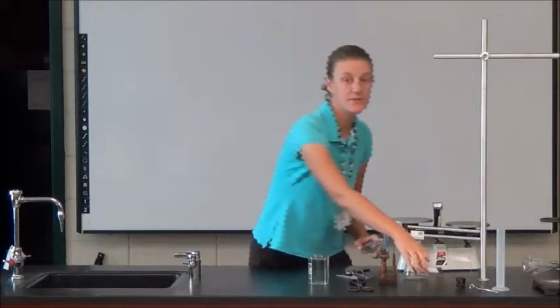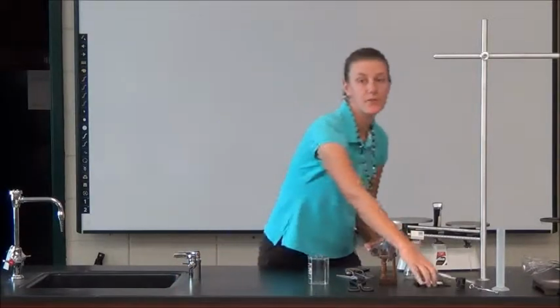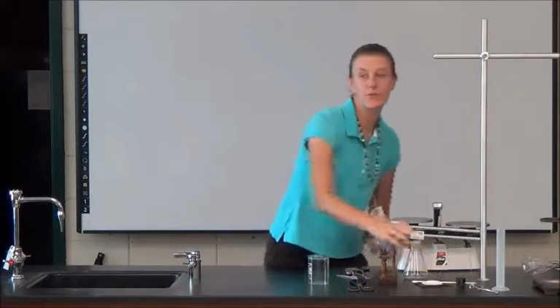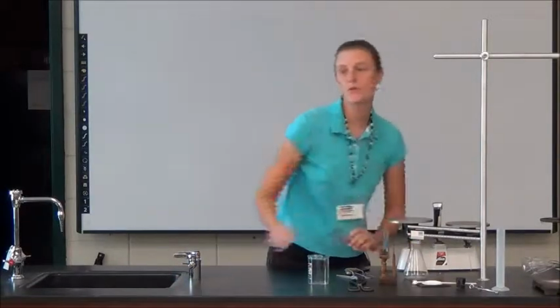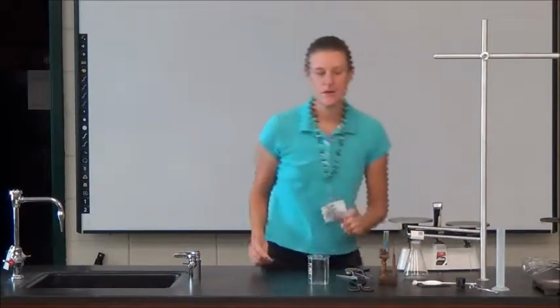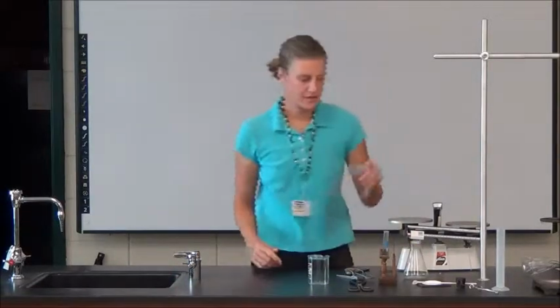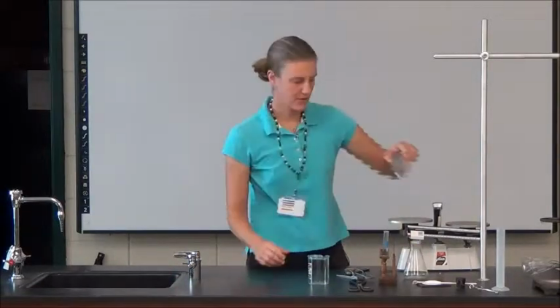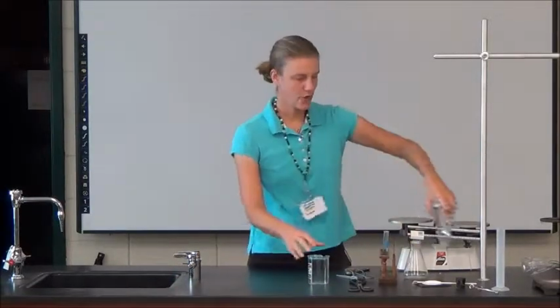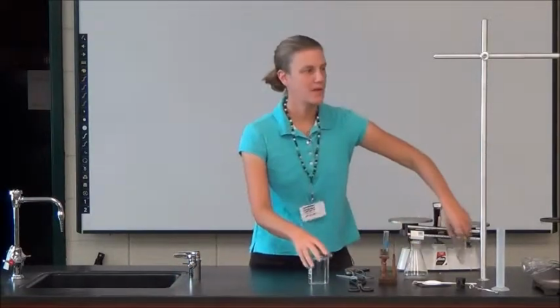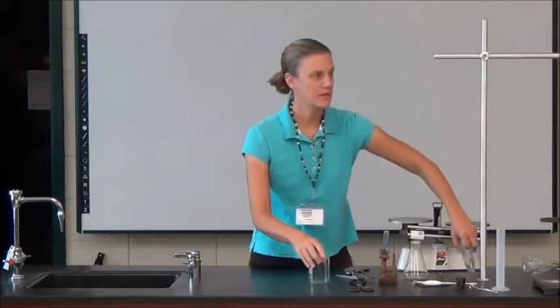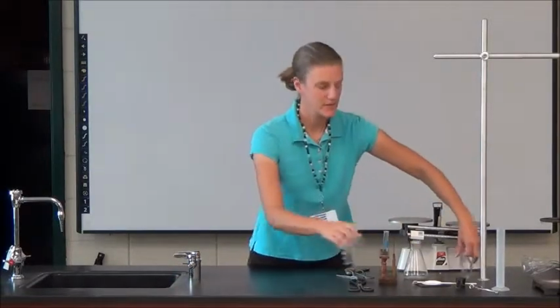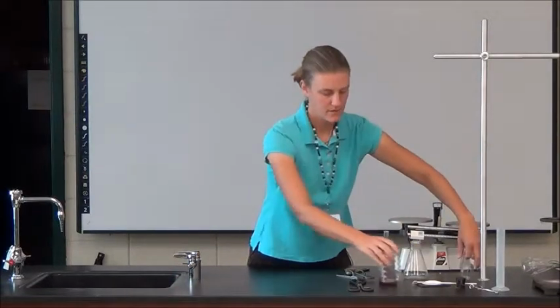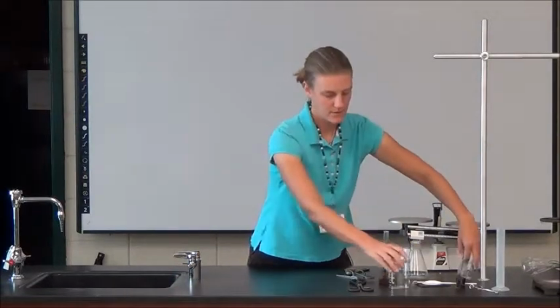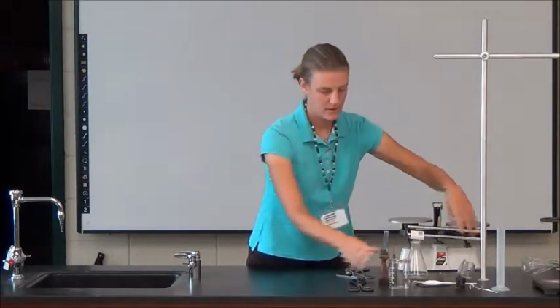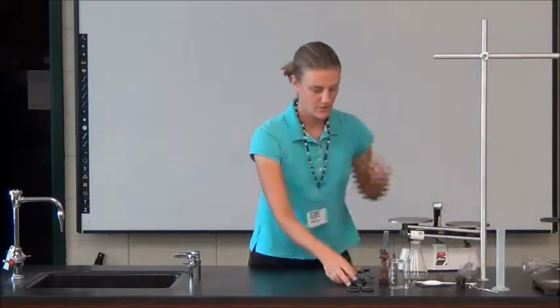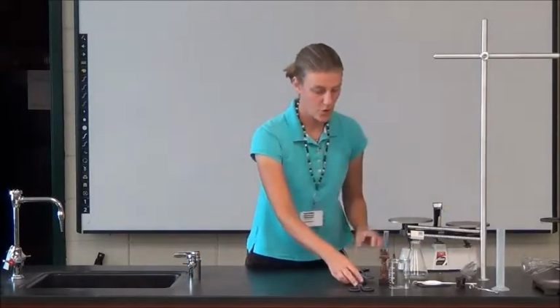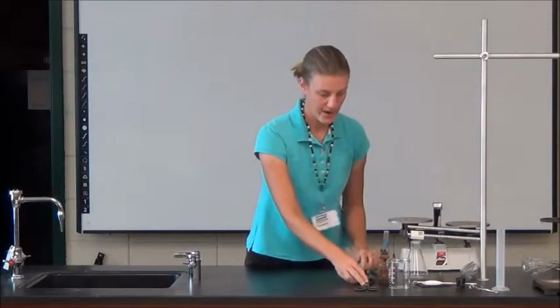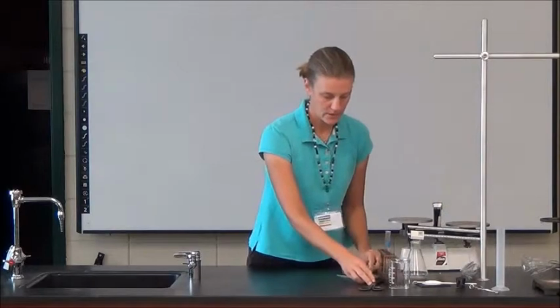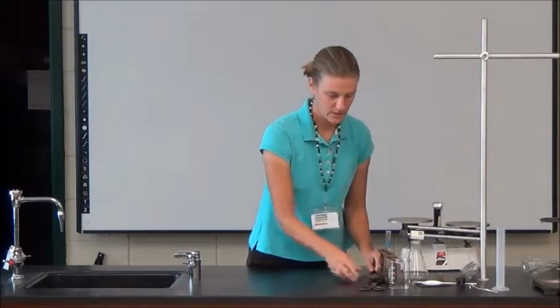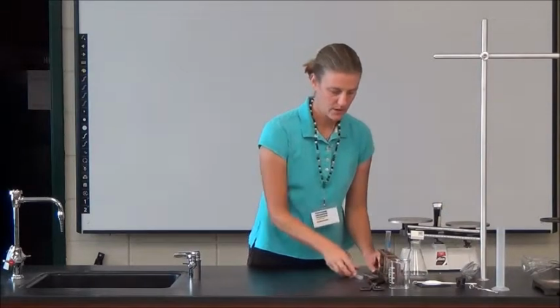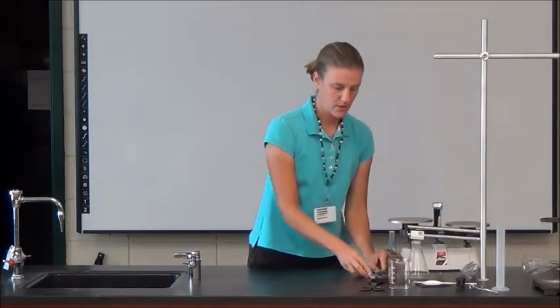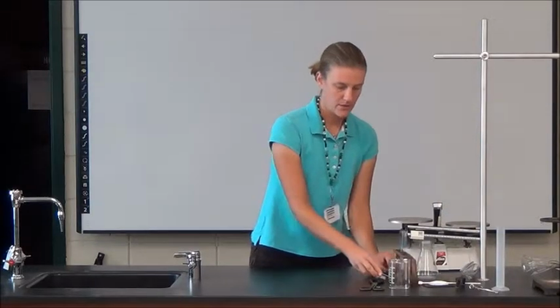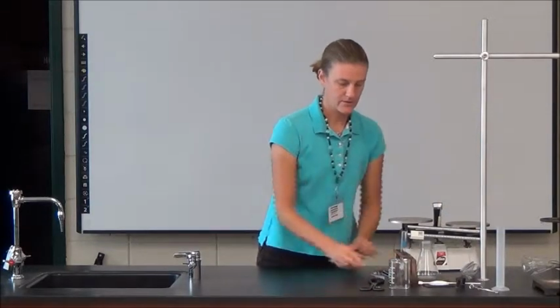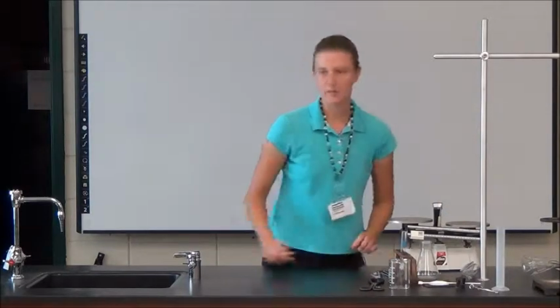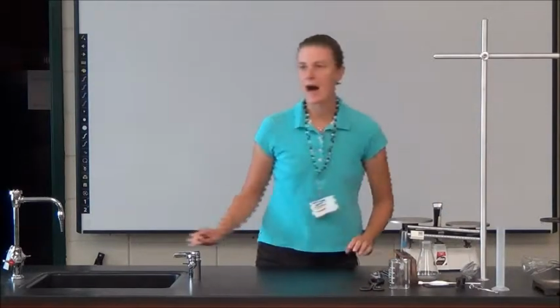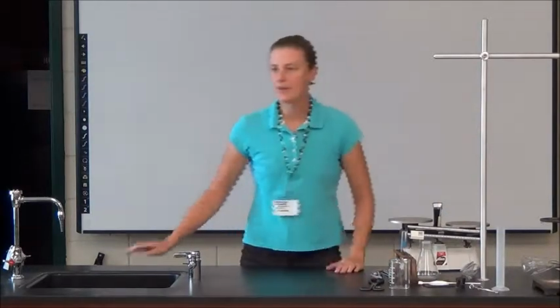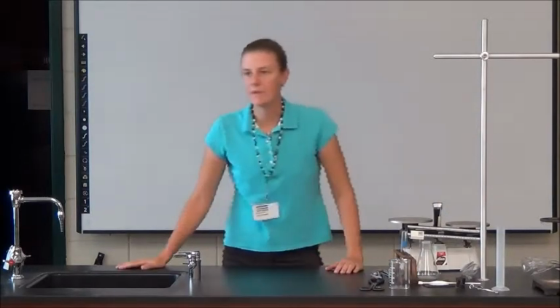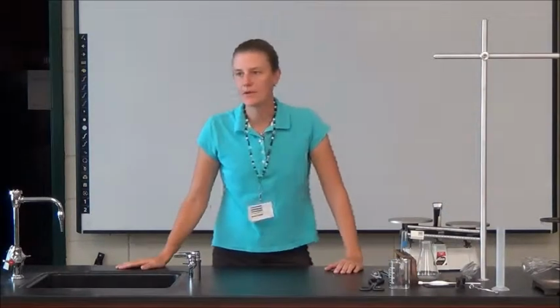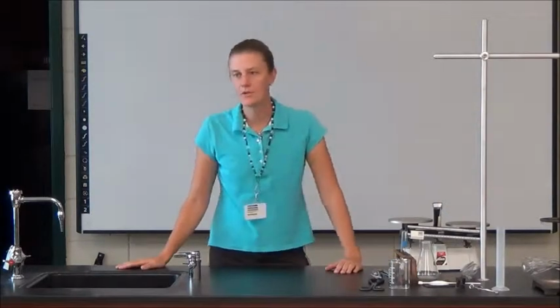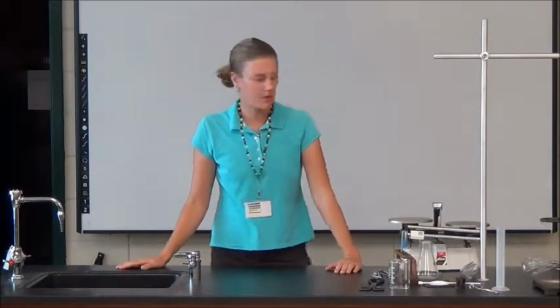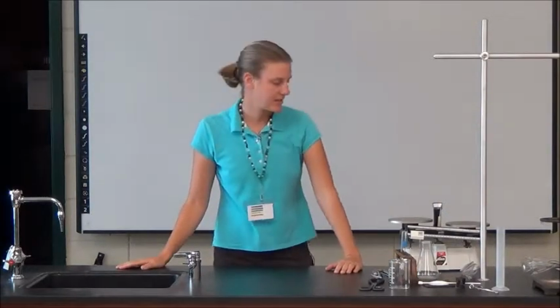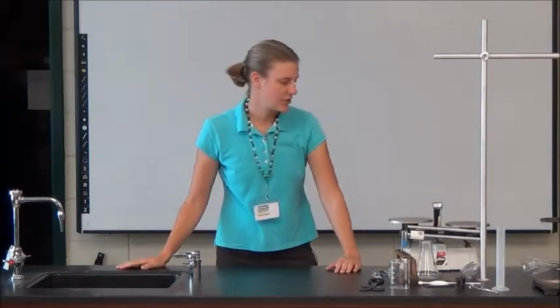Let's run through some of the equipment that we just wrote about. This is some common equipment that we're going to use in class this year.